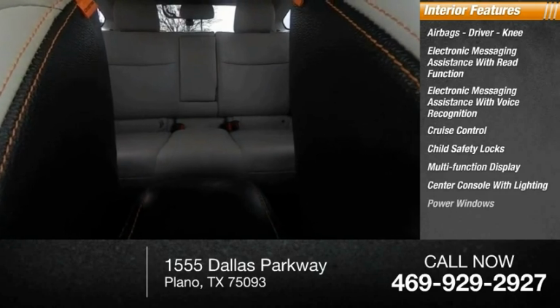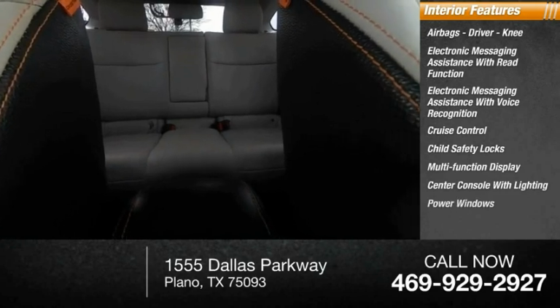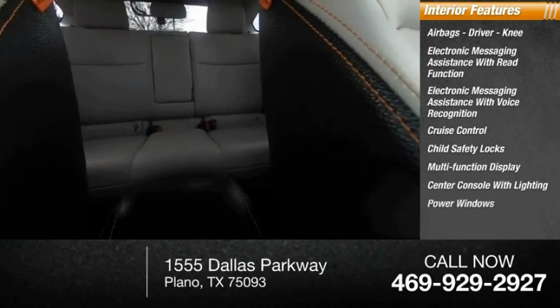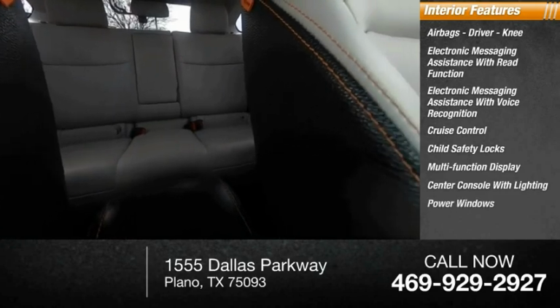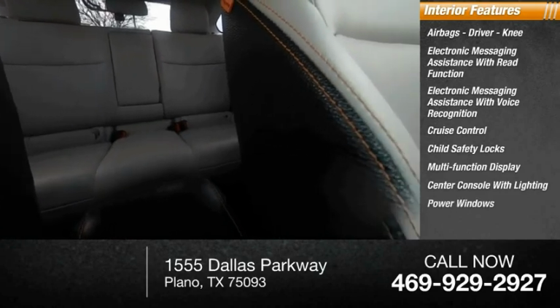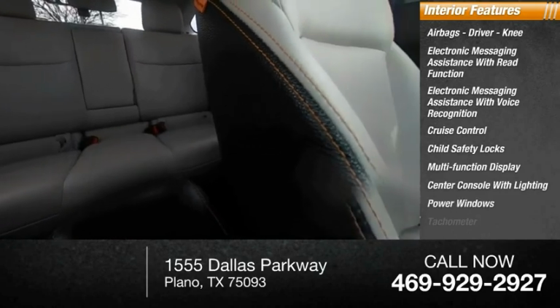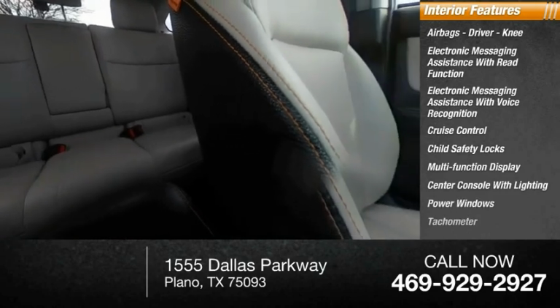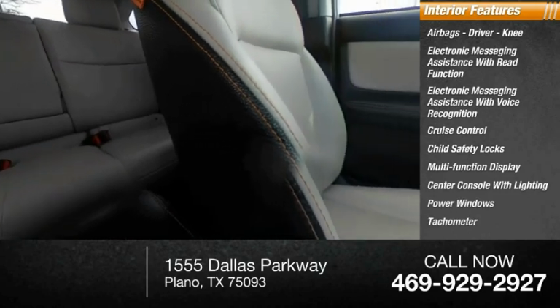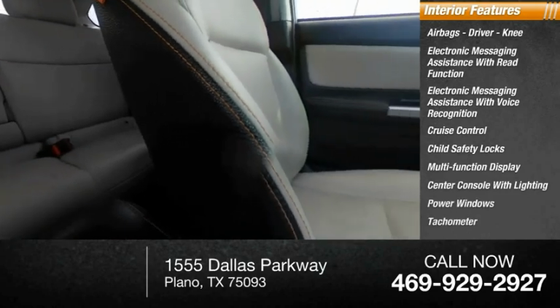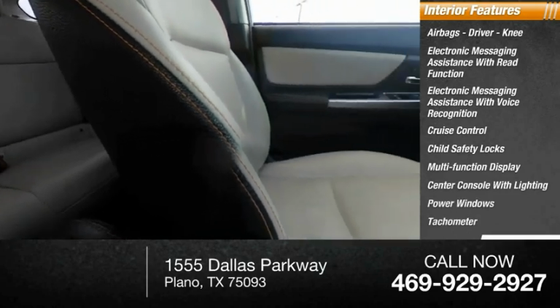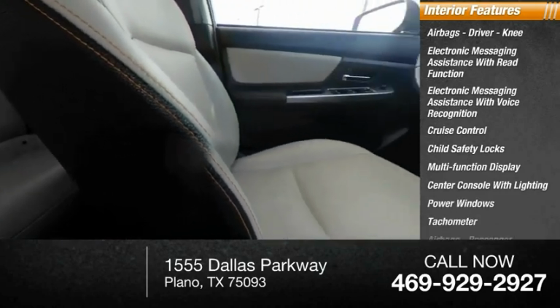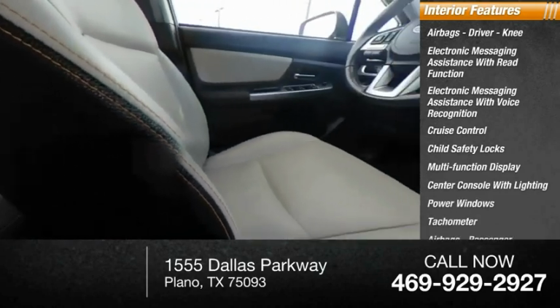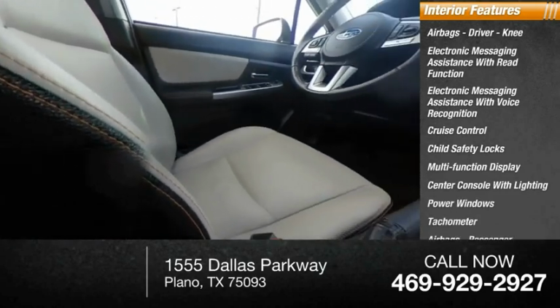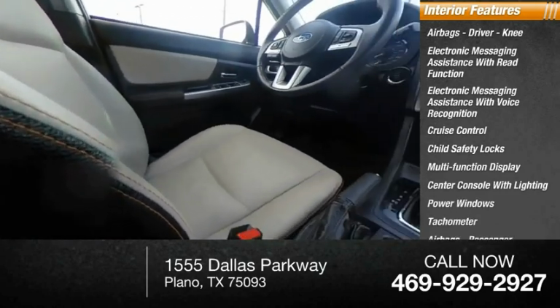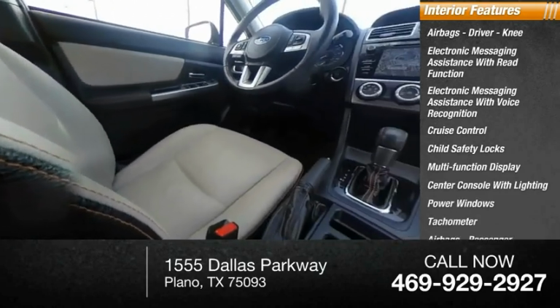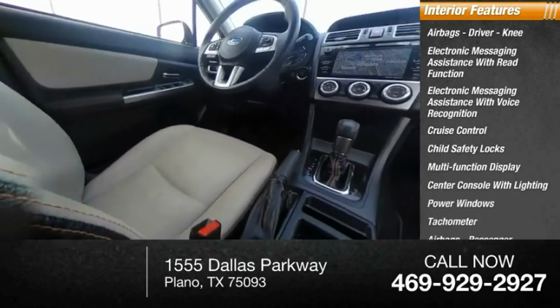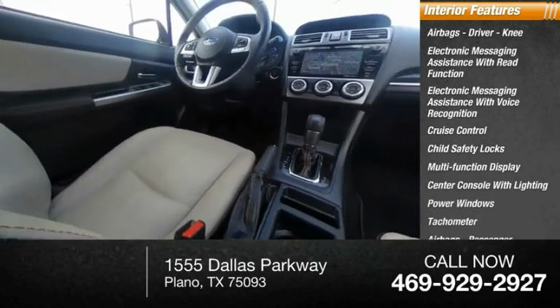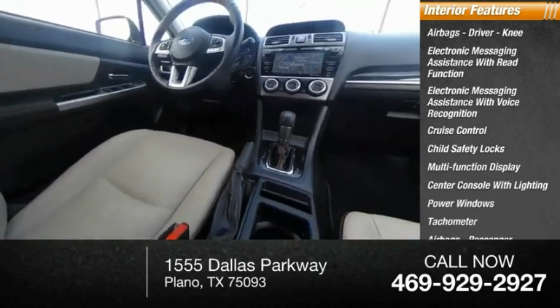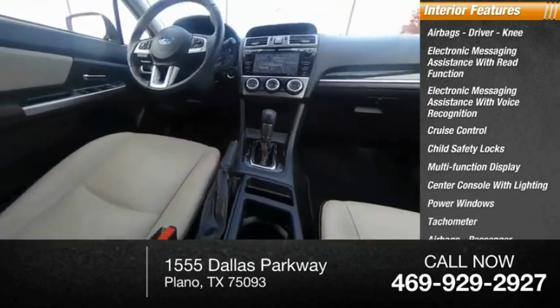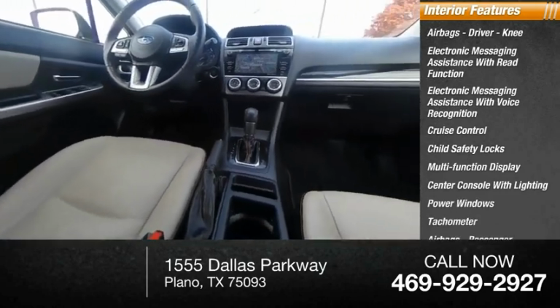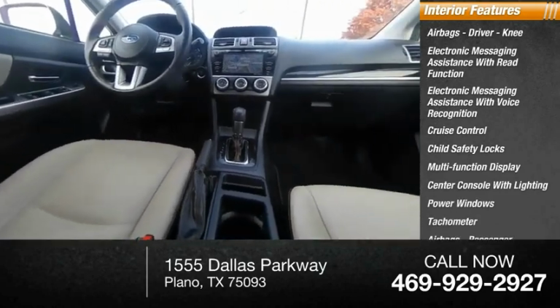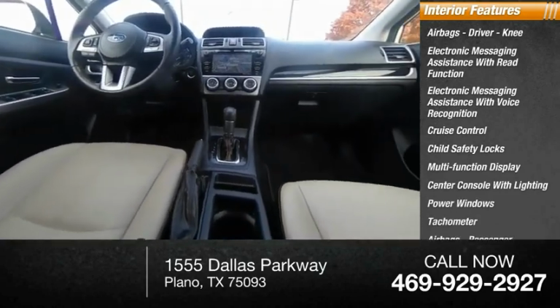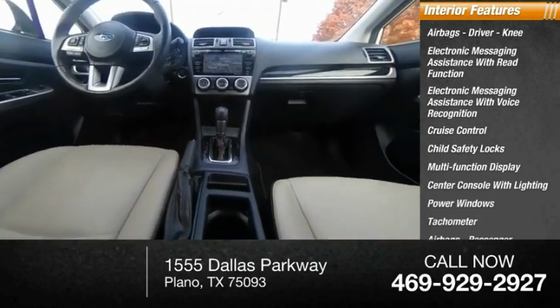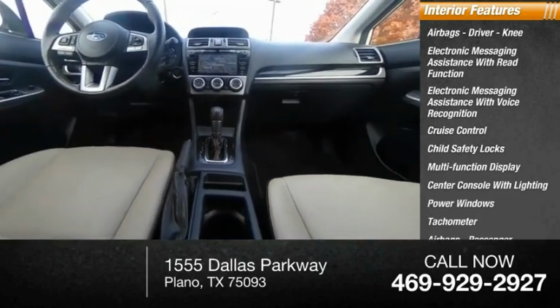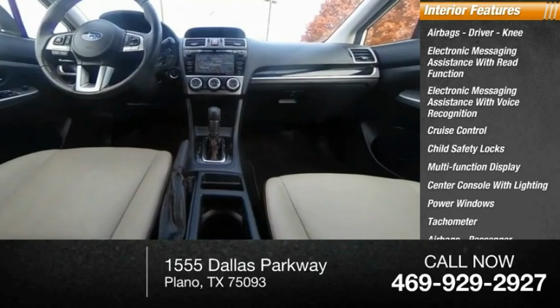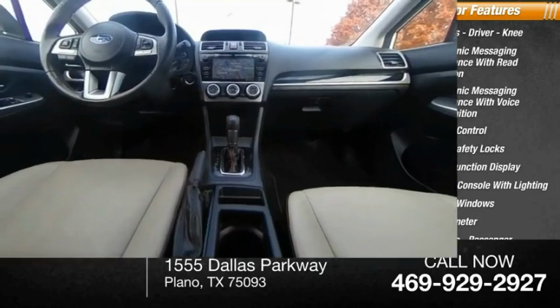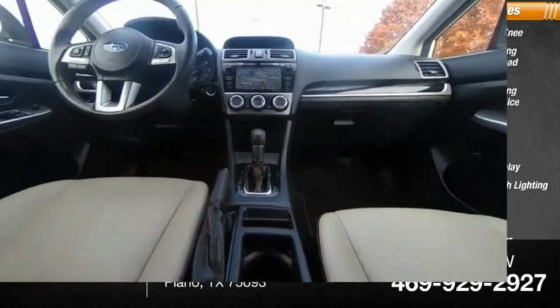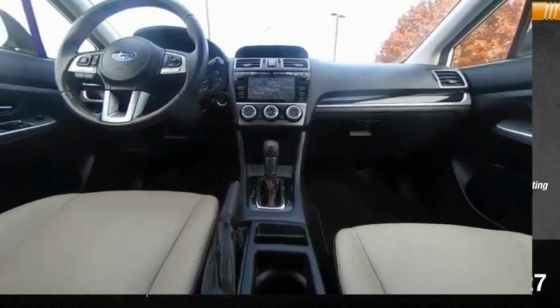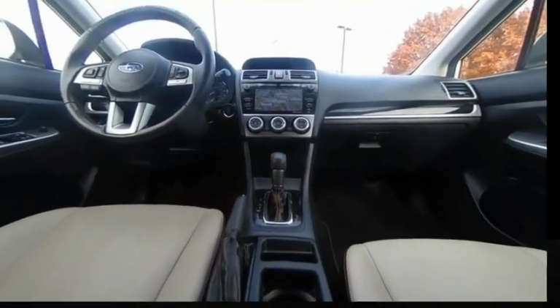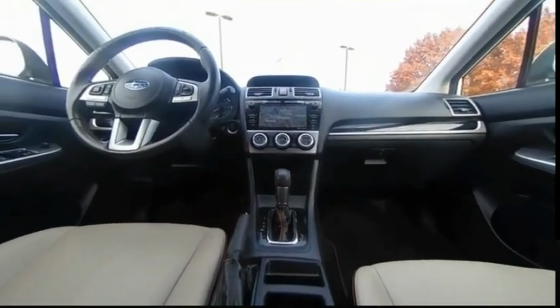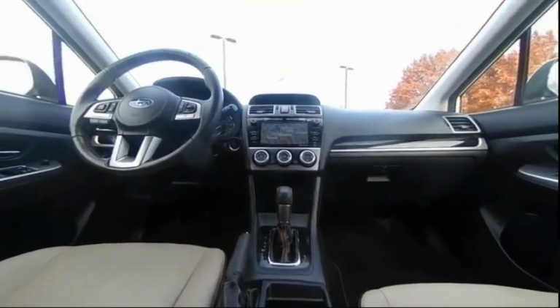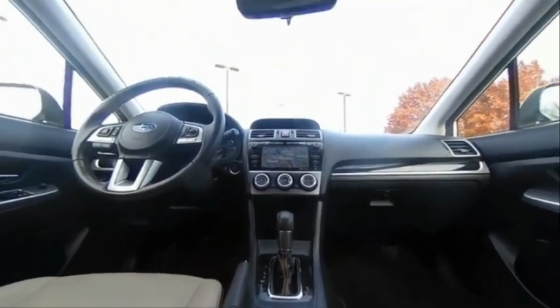Power windows, tachometer, airbags — passenger, occupant sensing deactivation.